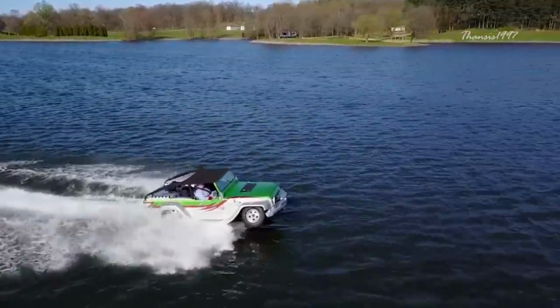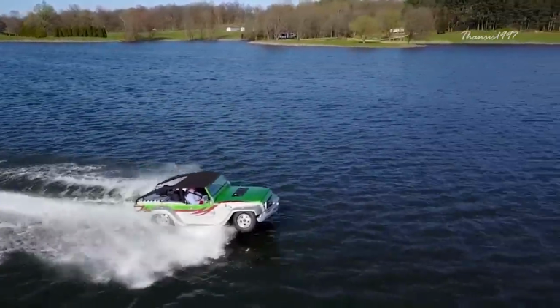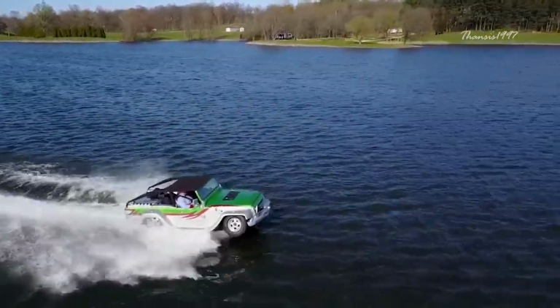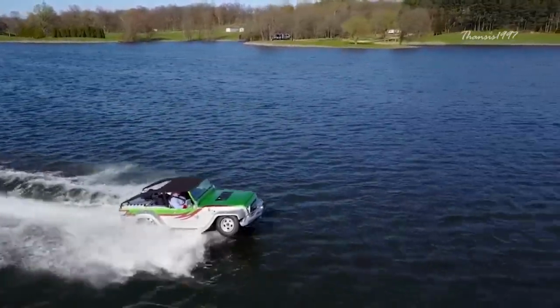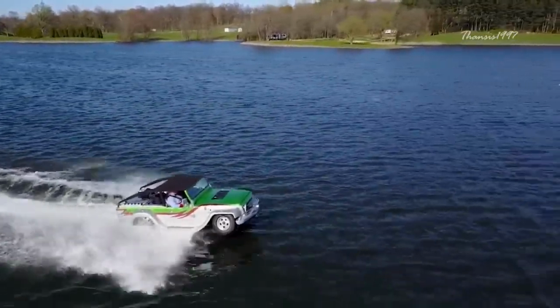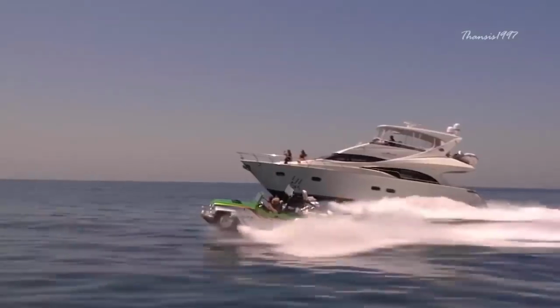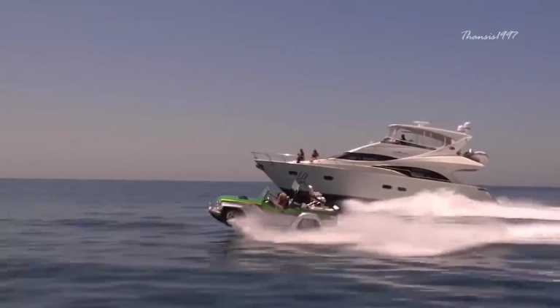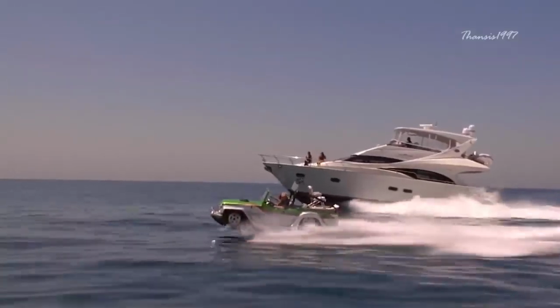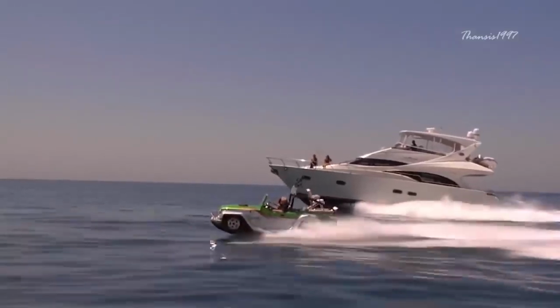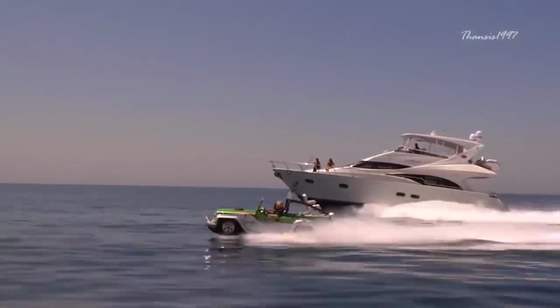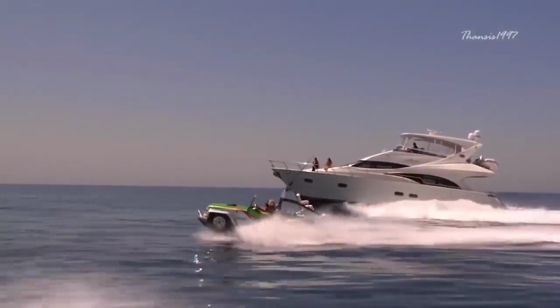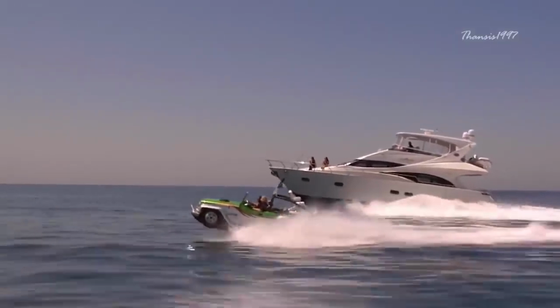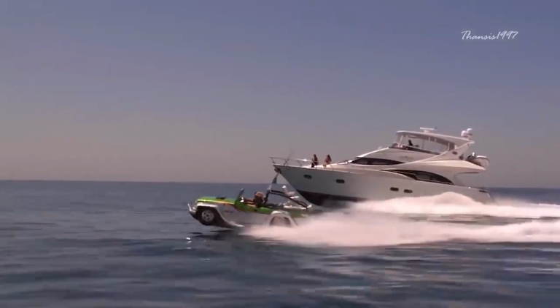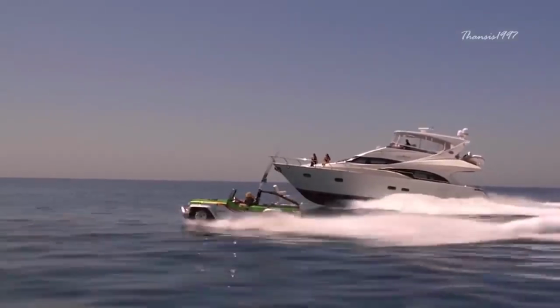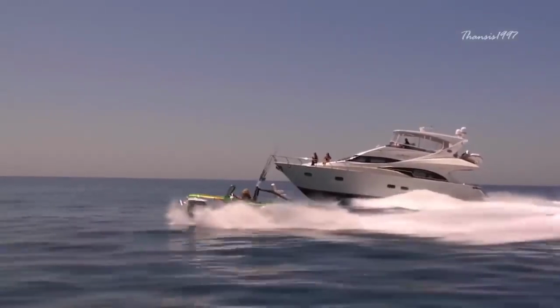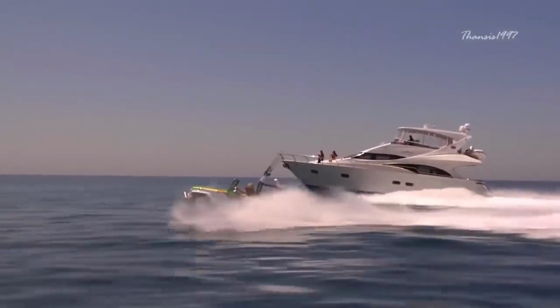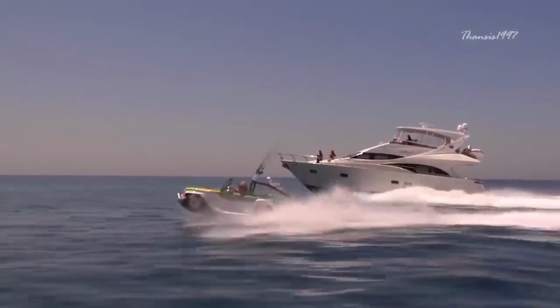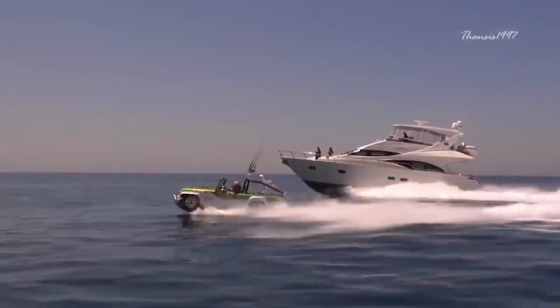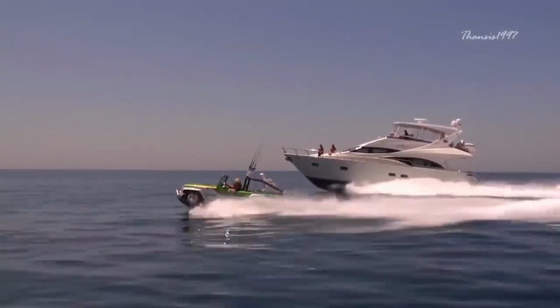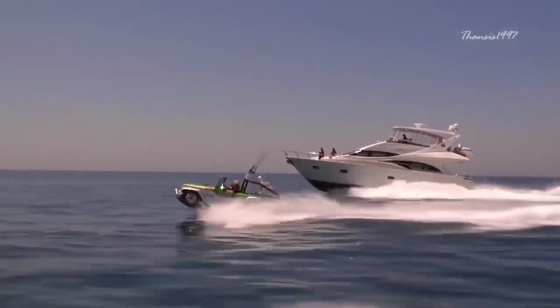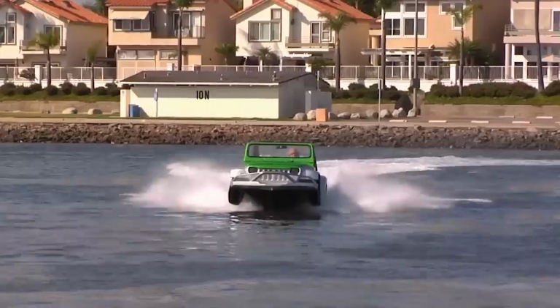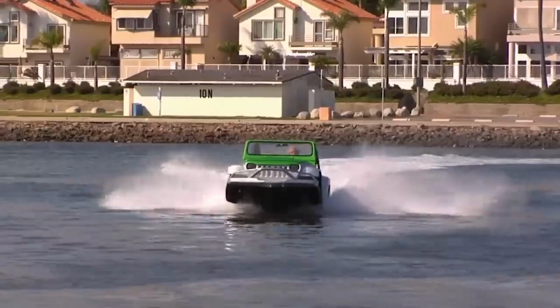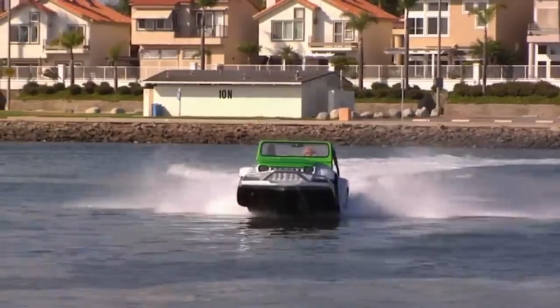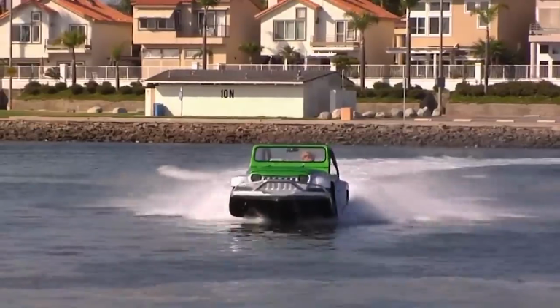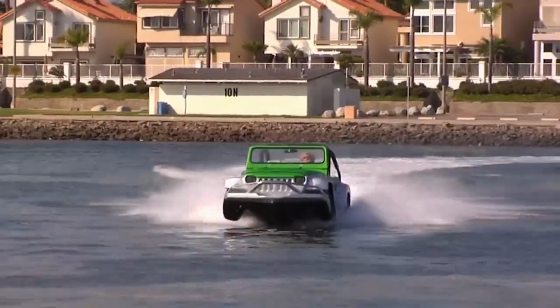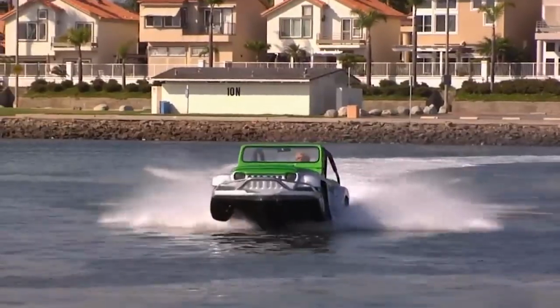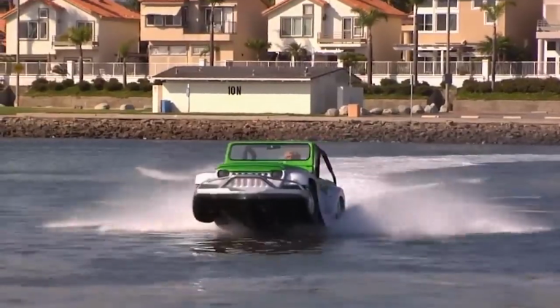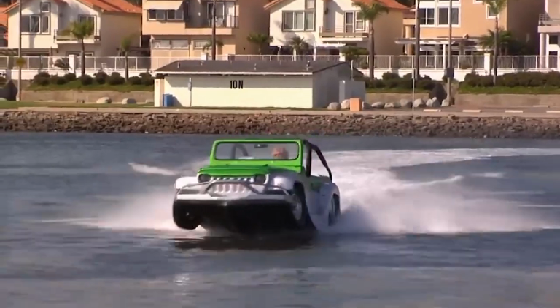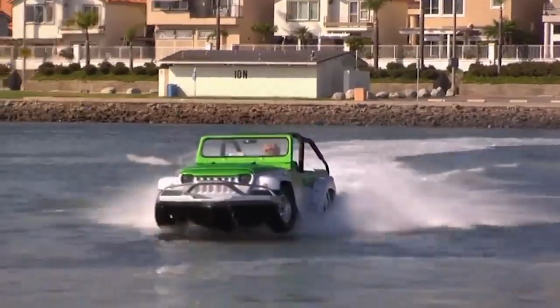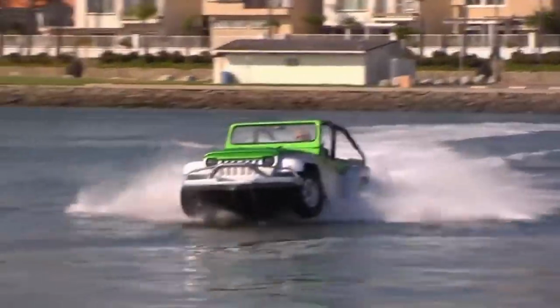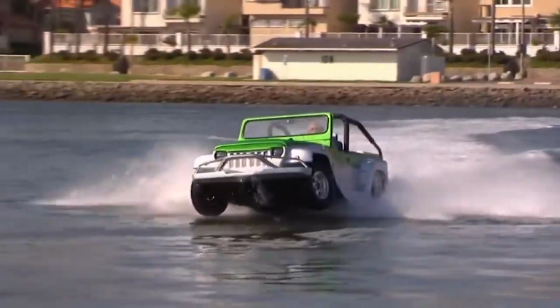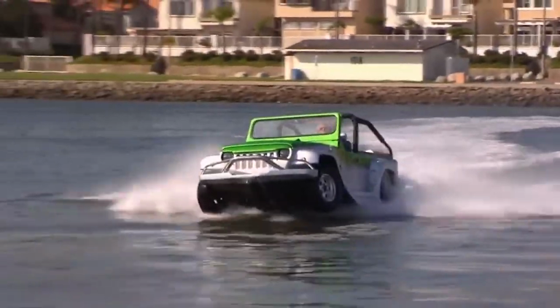You can purchase the Panther in all its power for the price of $158,000 US dollars.